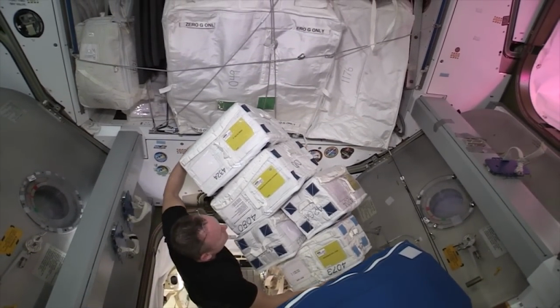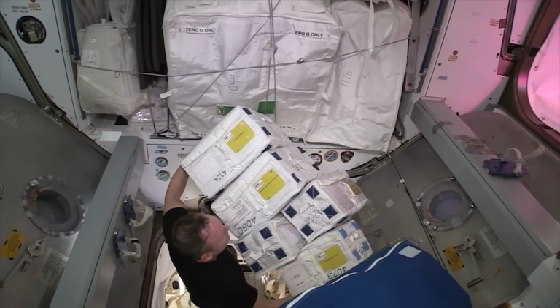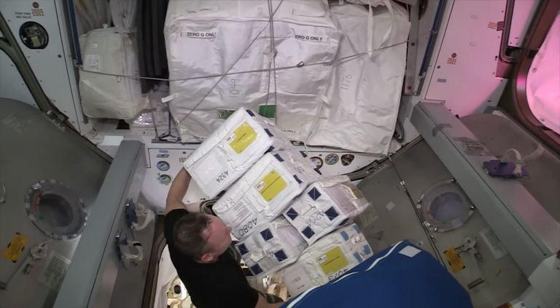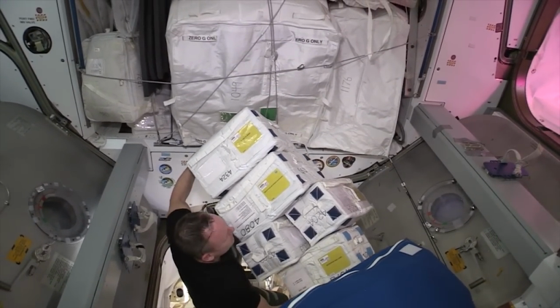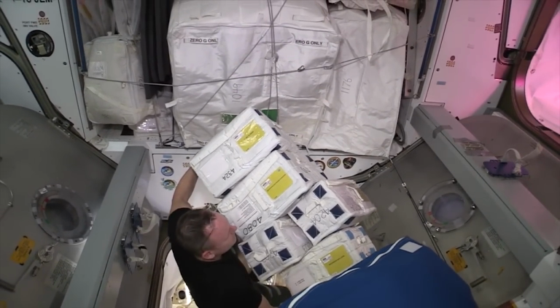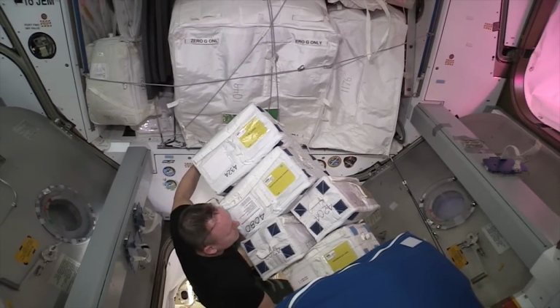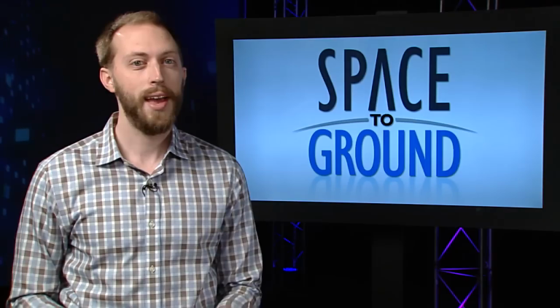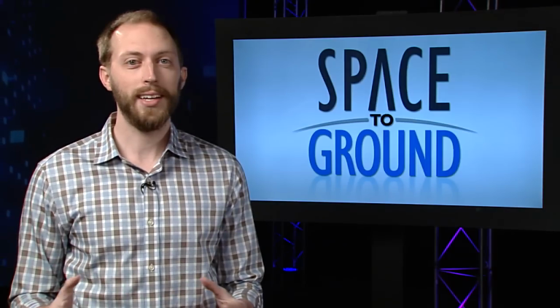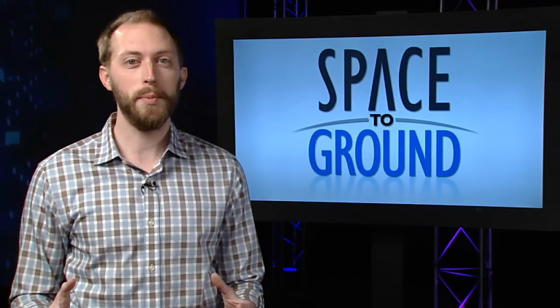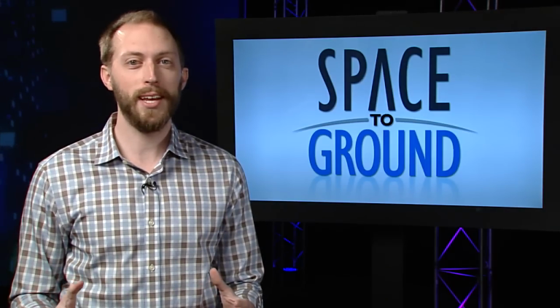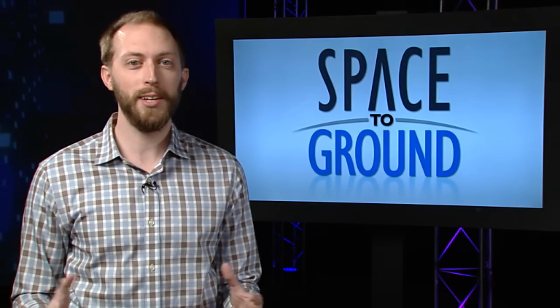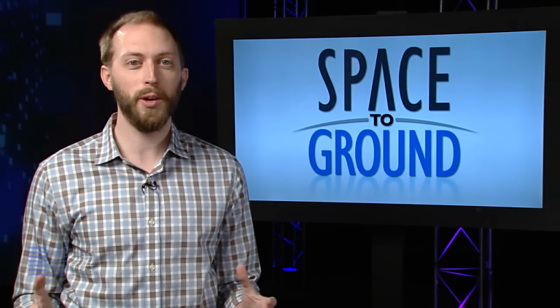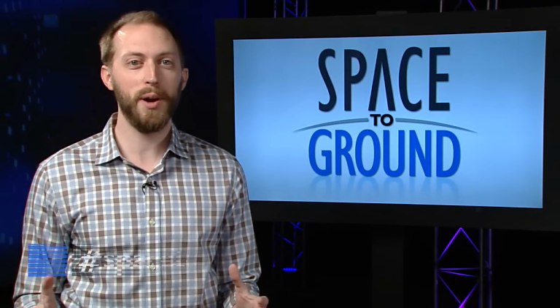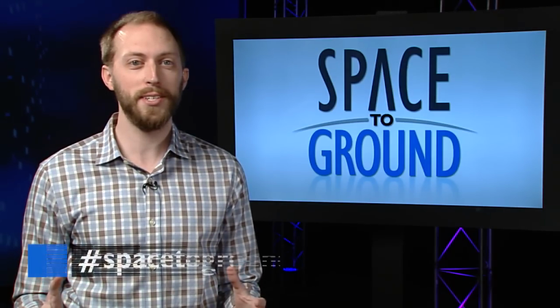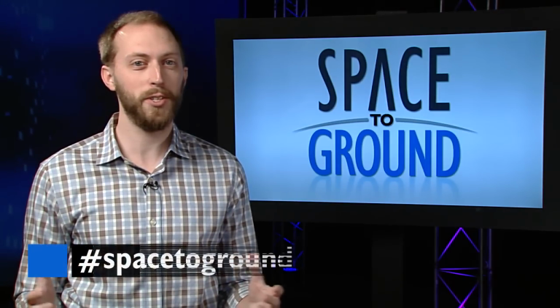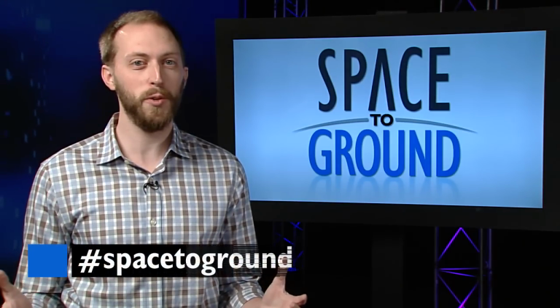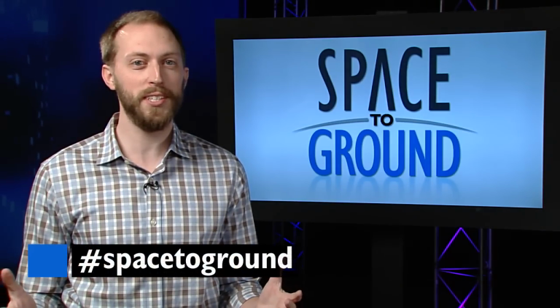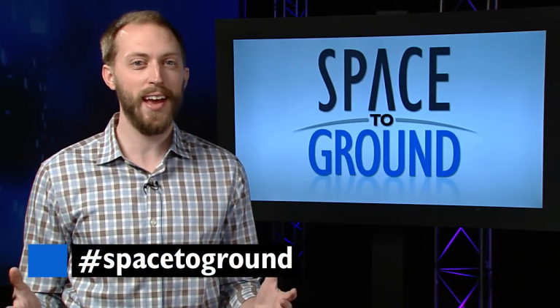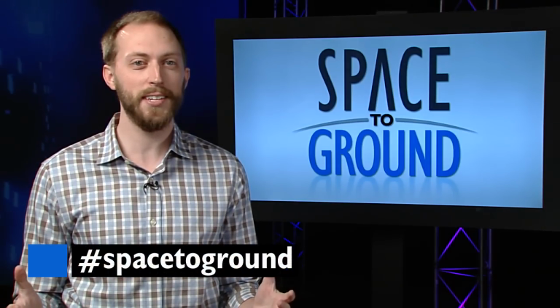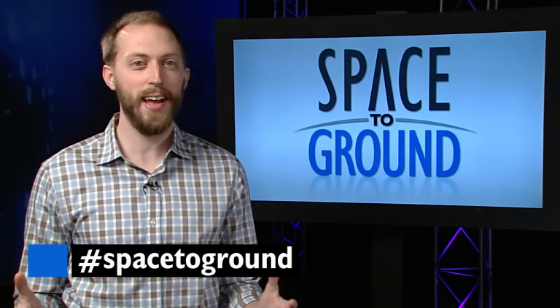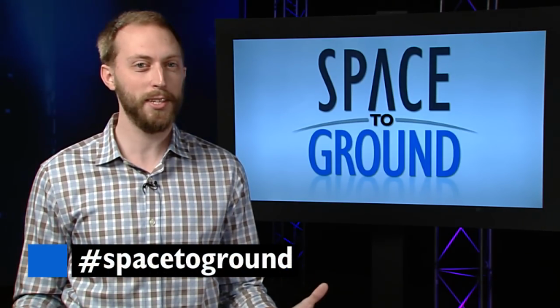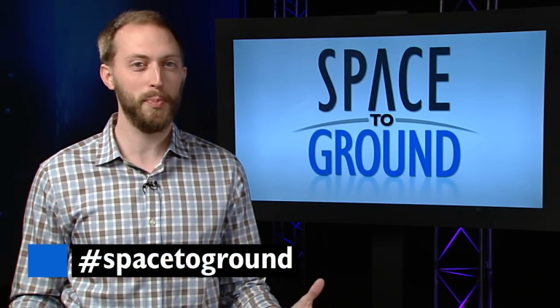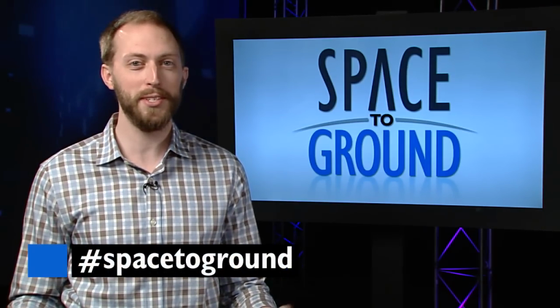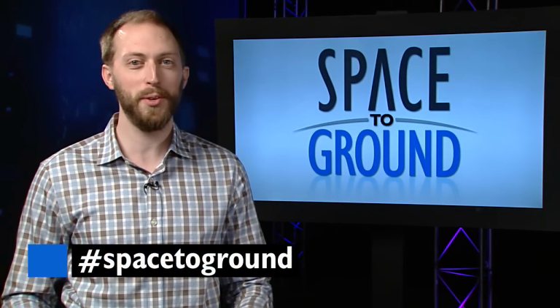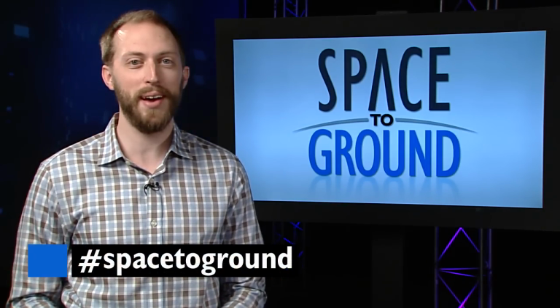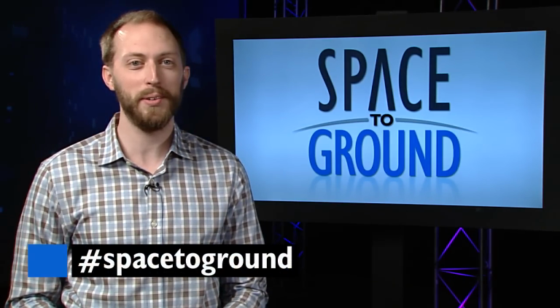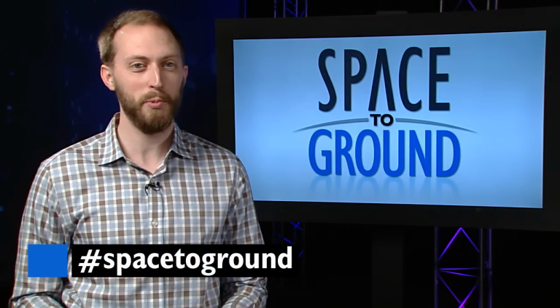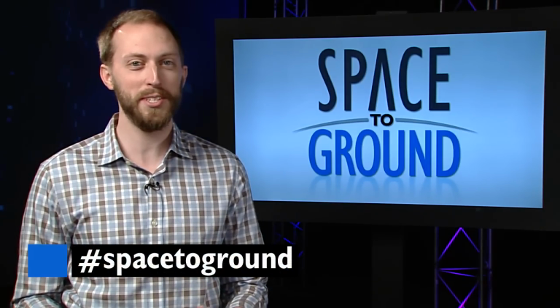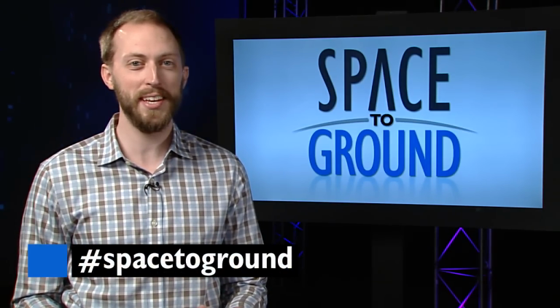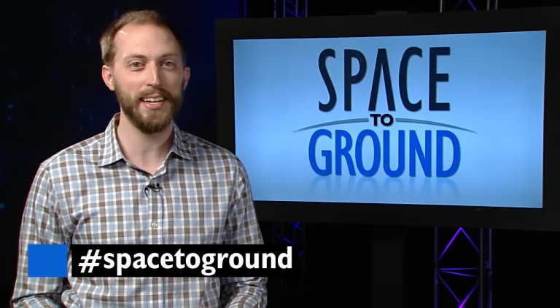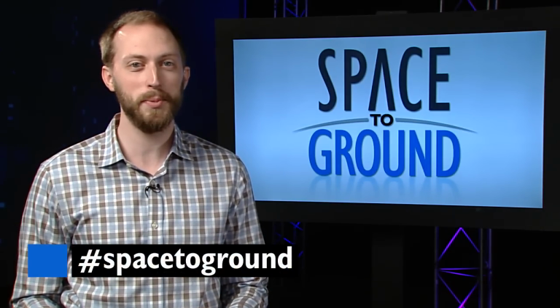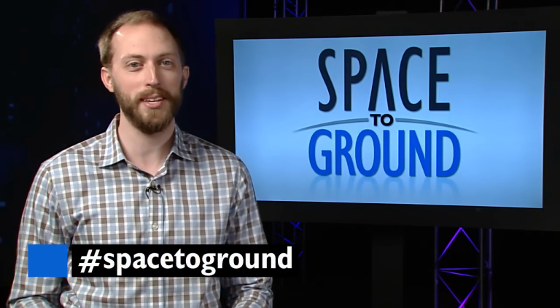Keep sending your questions using the hashtag SpaceToGround. We'll see you next week.